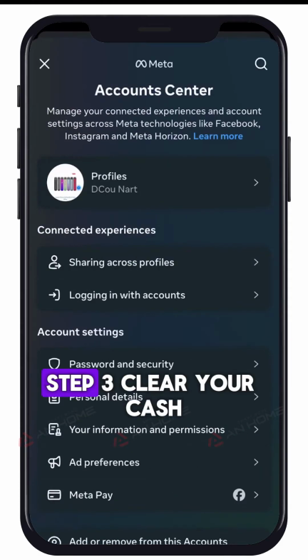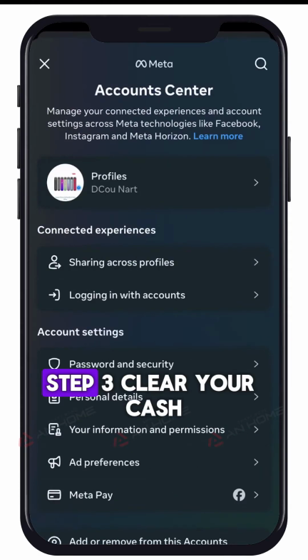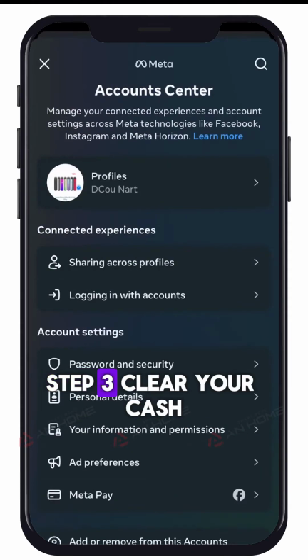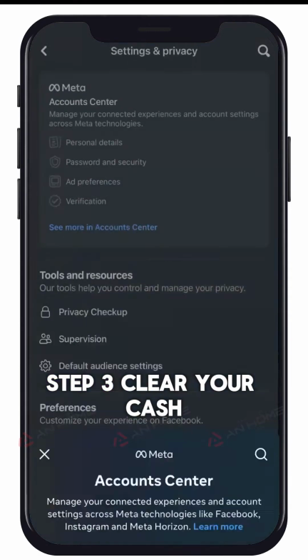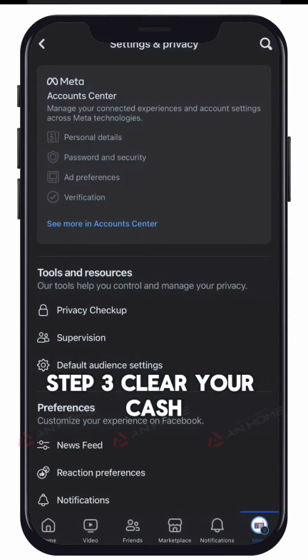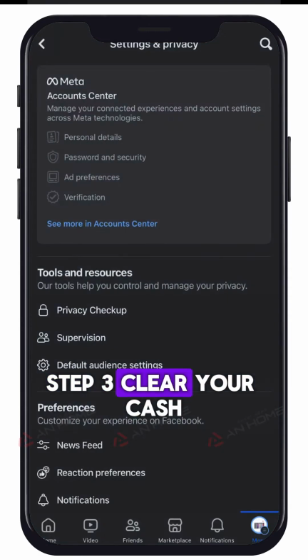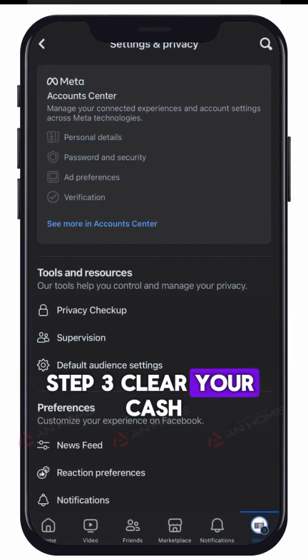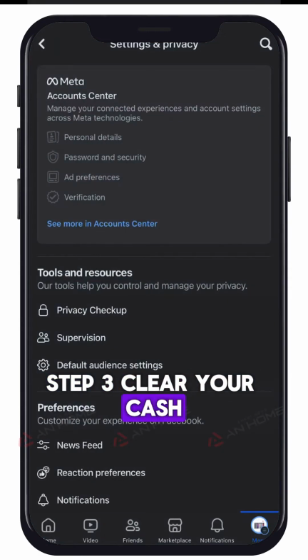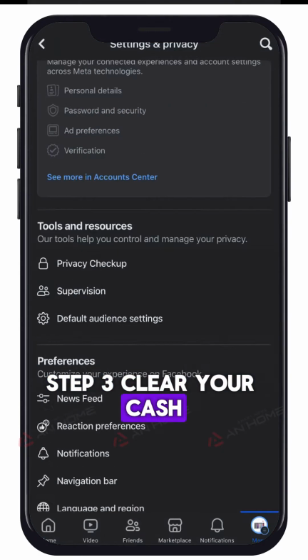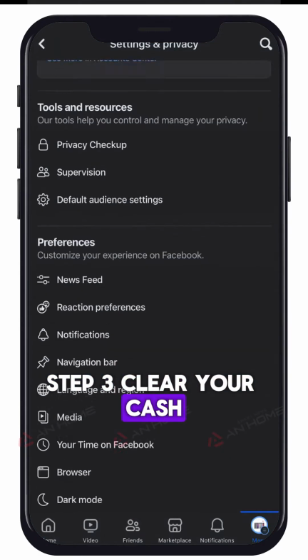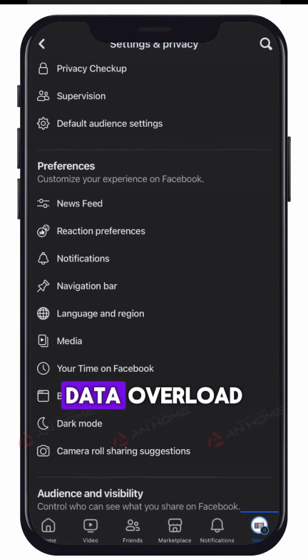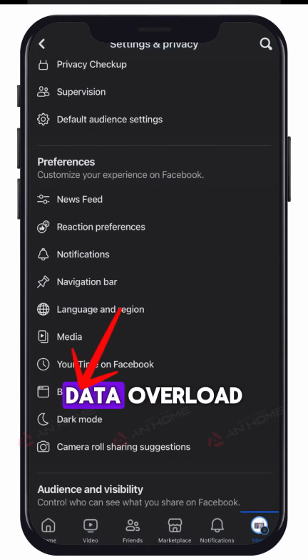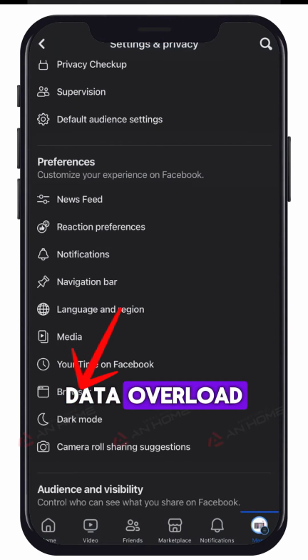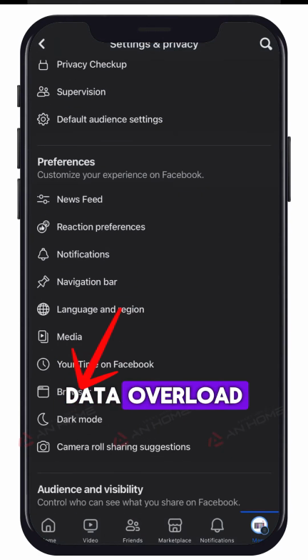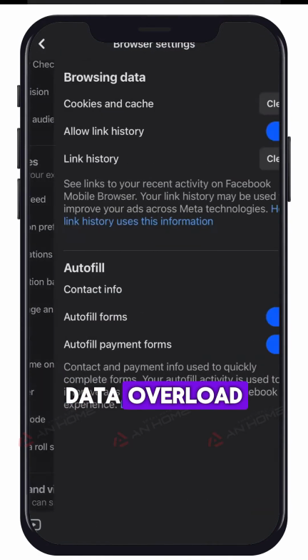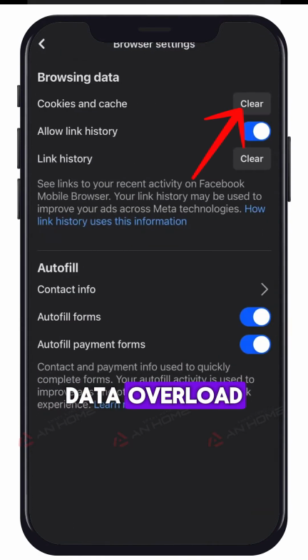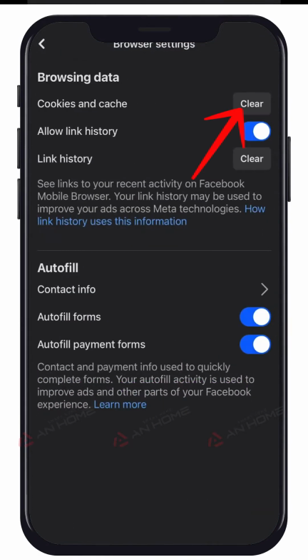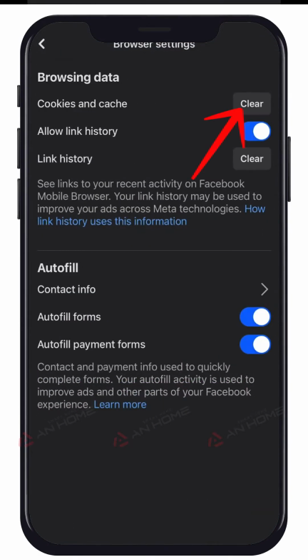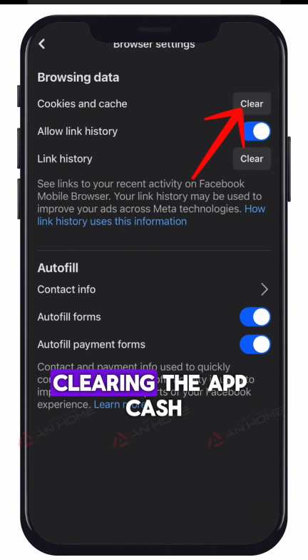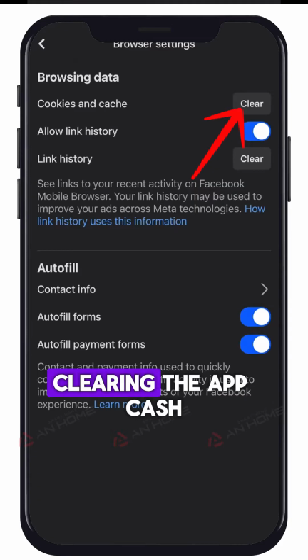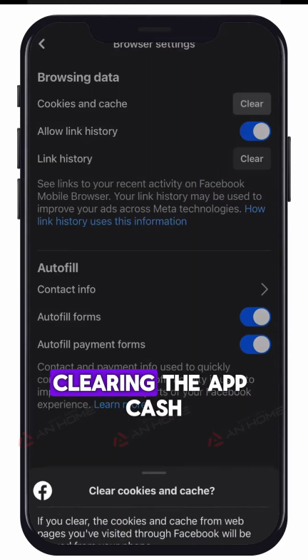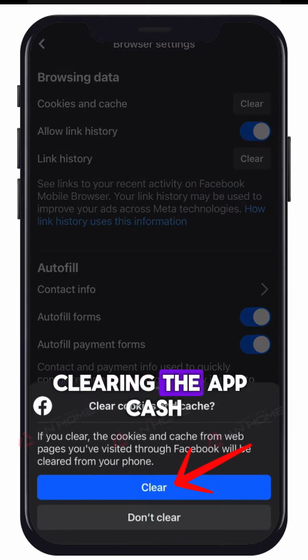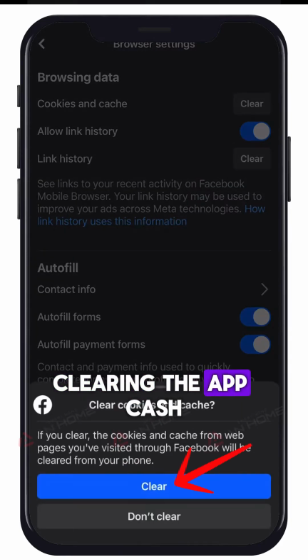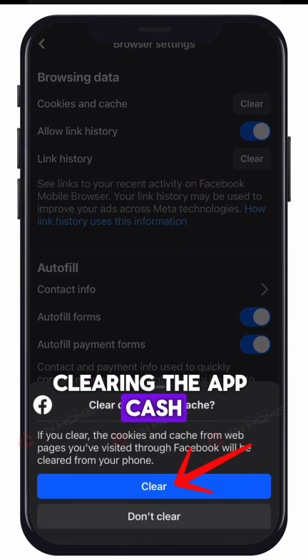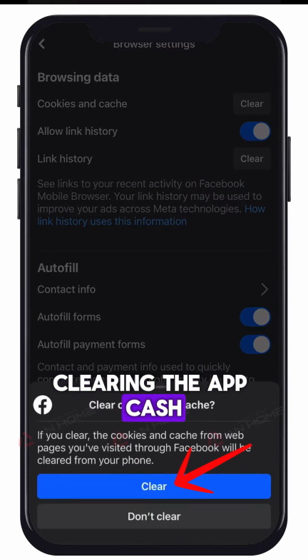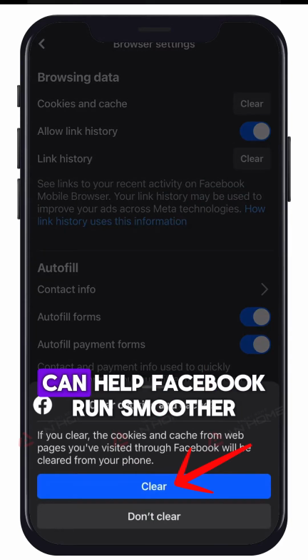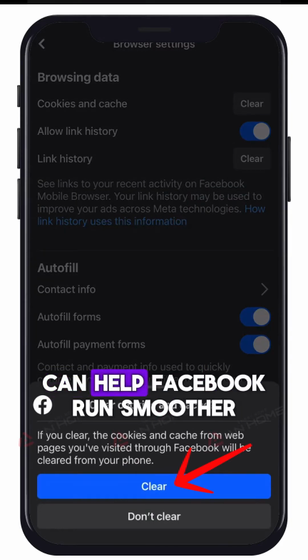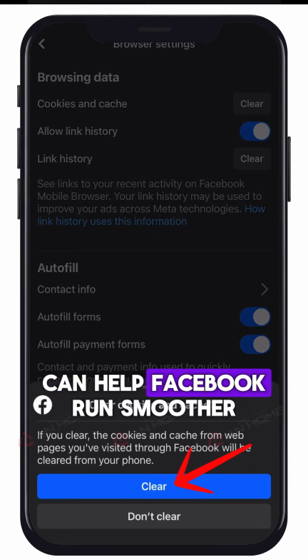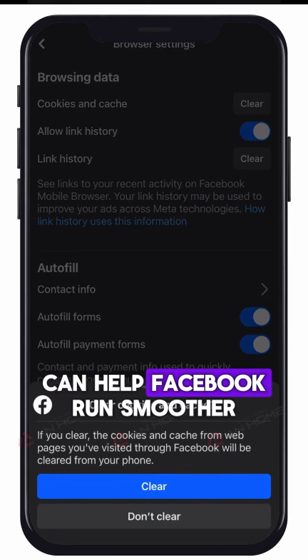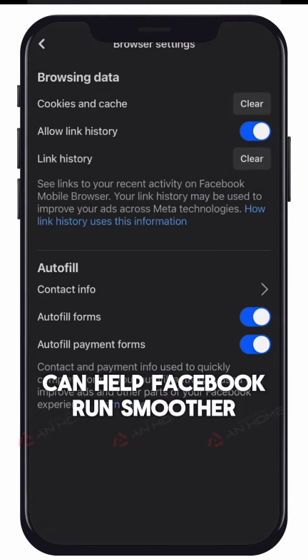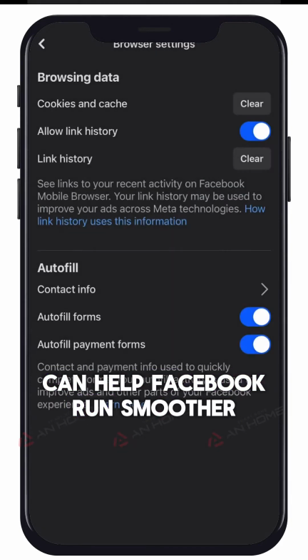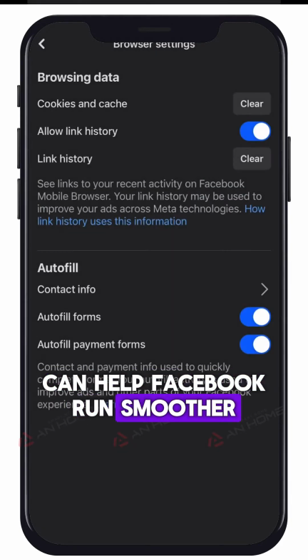Step 3: Clear your cache. Clearing the app cache can help Facebook run smoother.